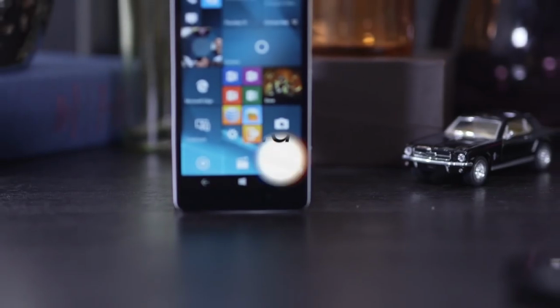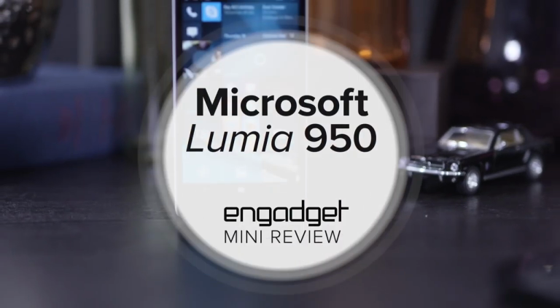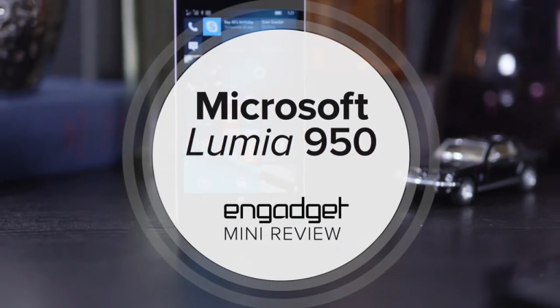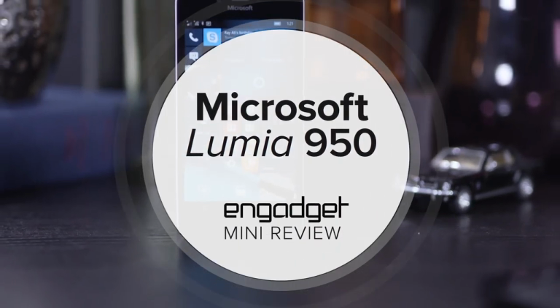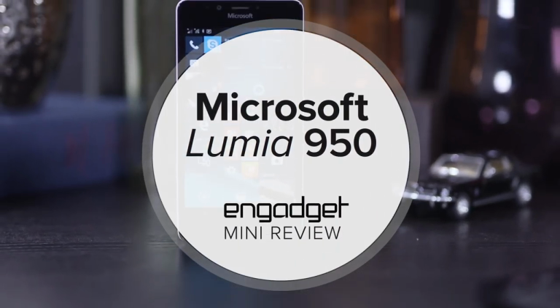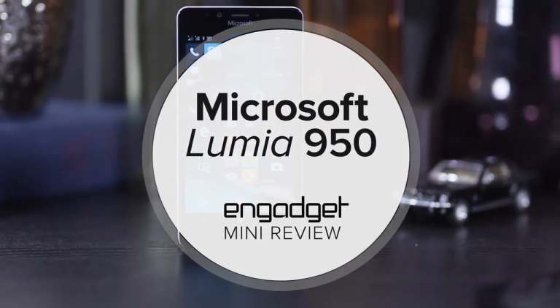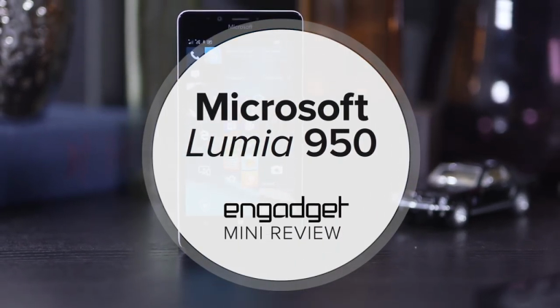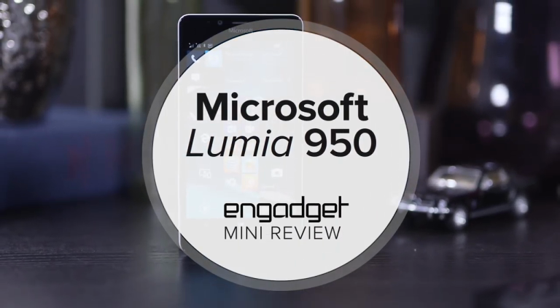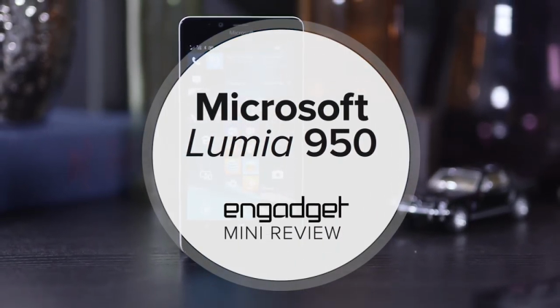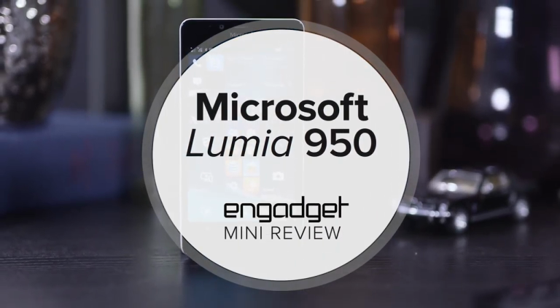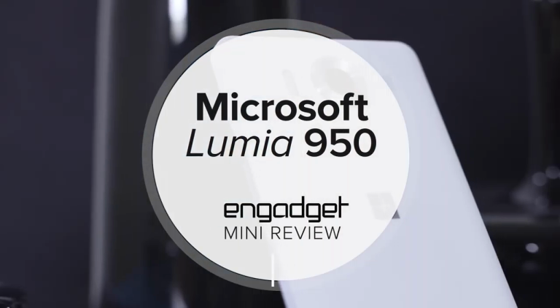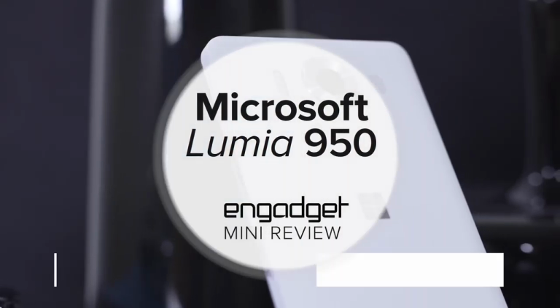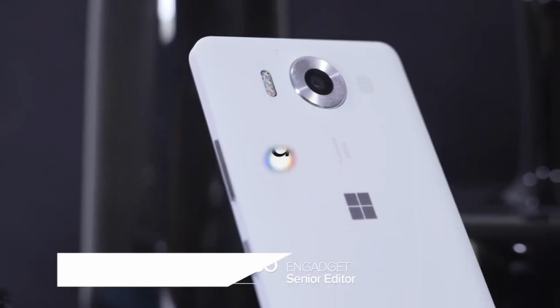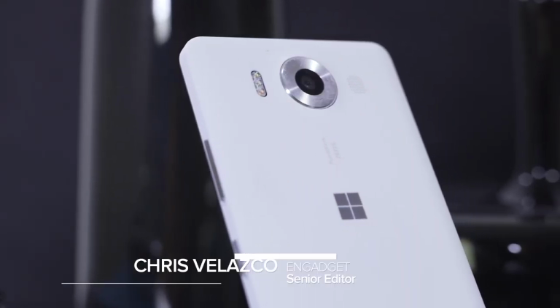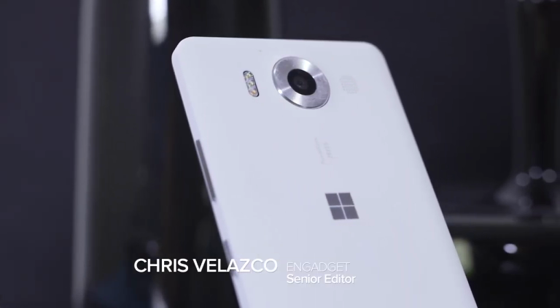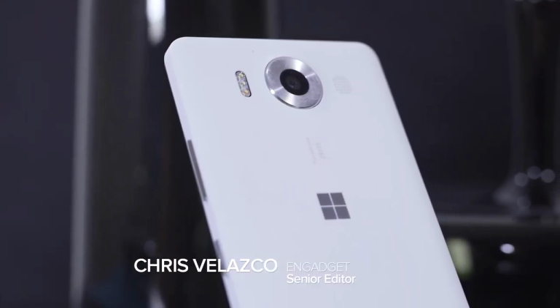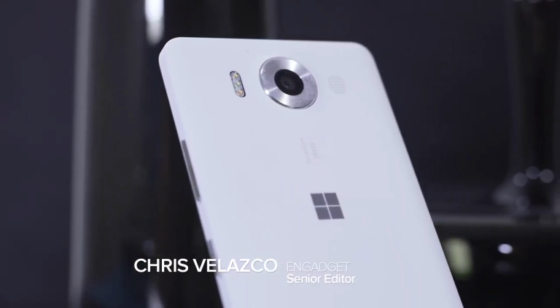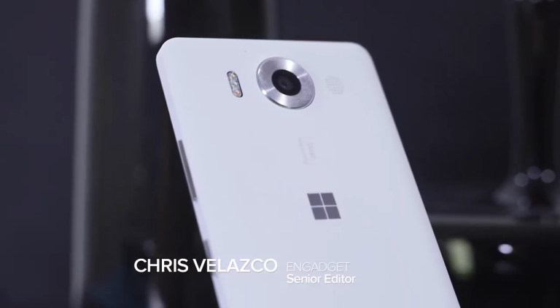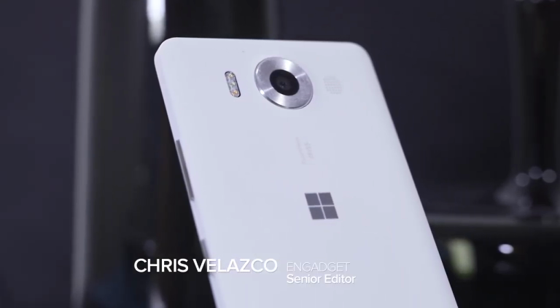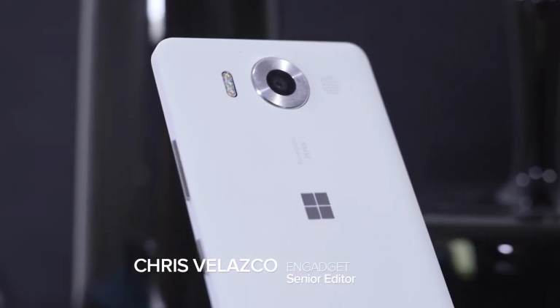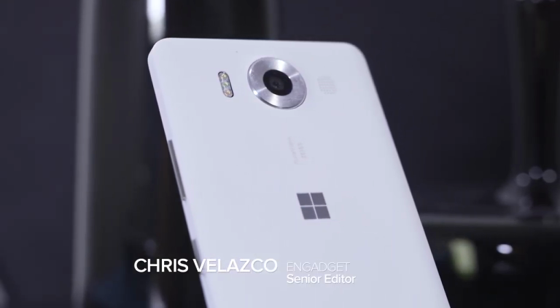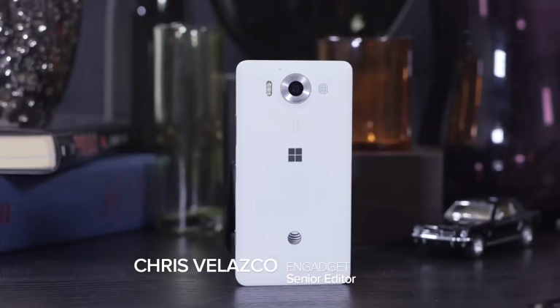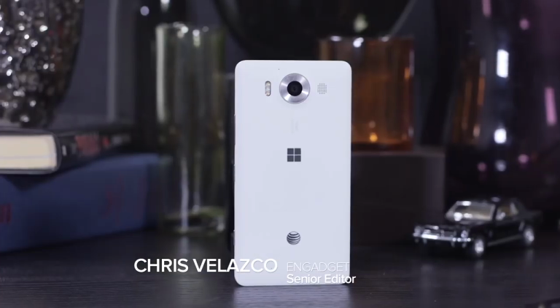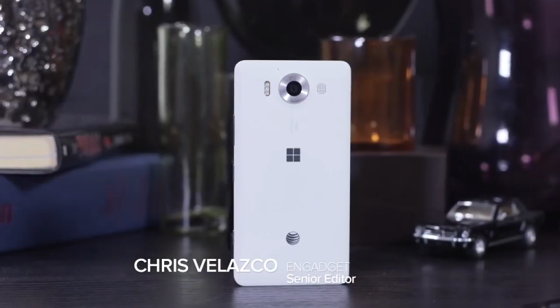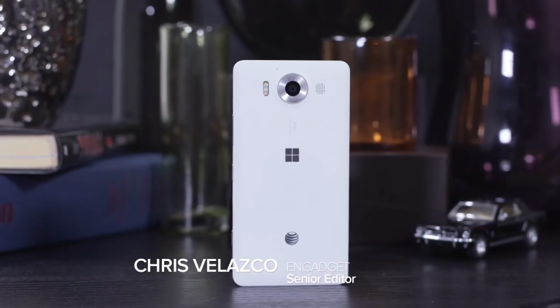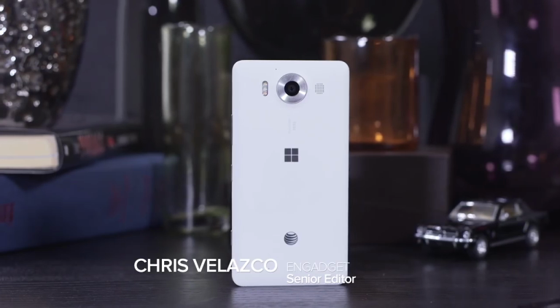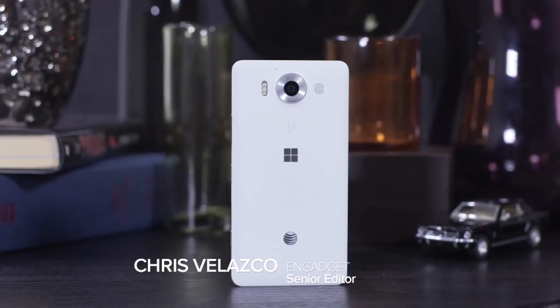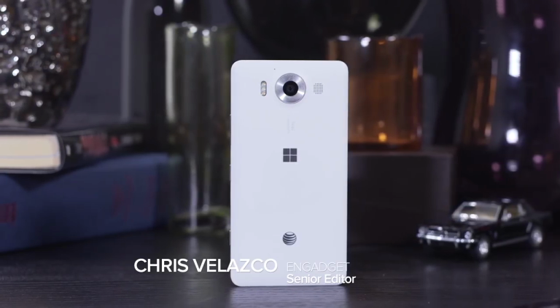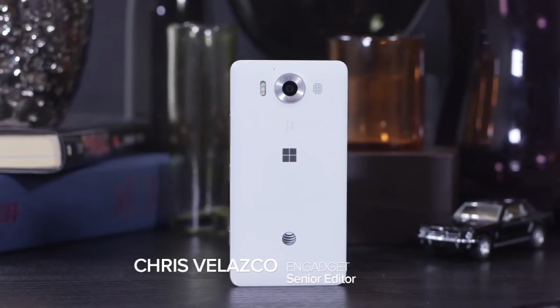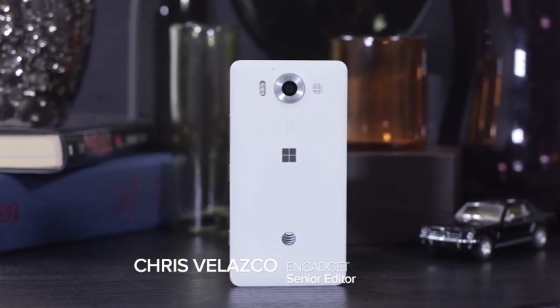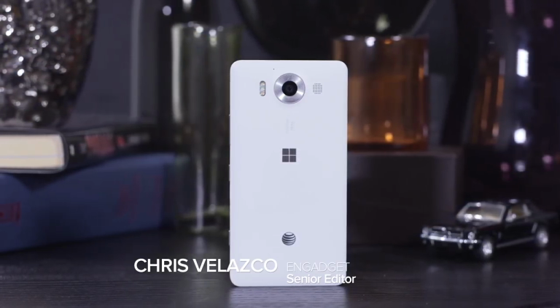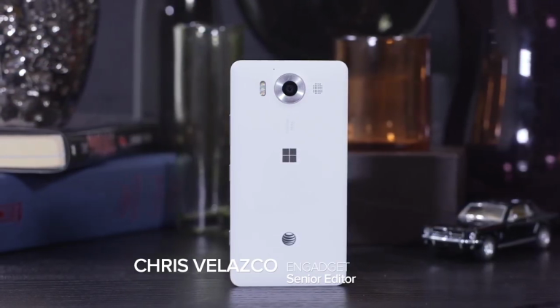Meet the Lumia 950. This is Microsoft's first Windows 10 mobile phone, and it promises quite a bit. Let's take a closer look and see how it does.